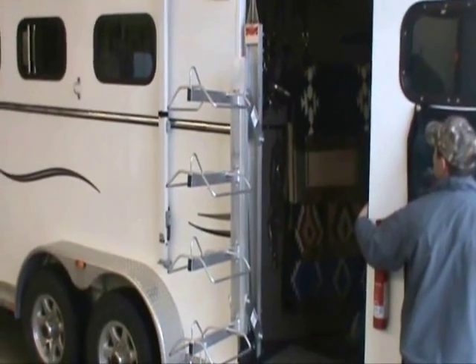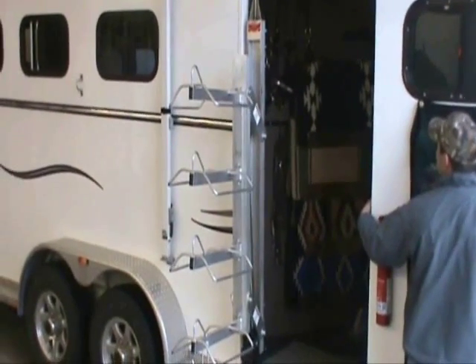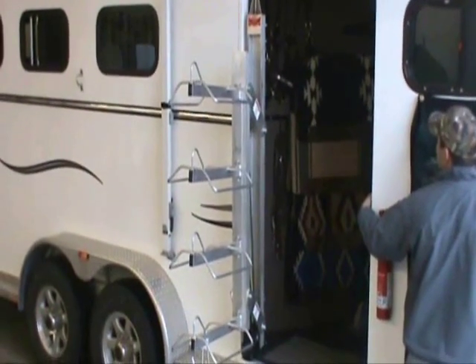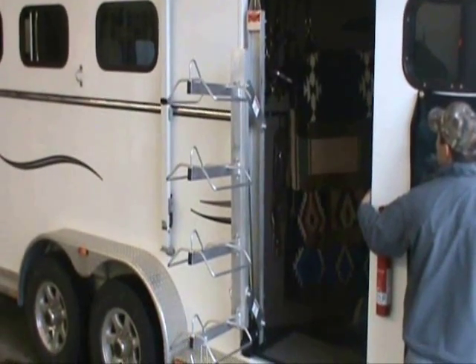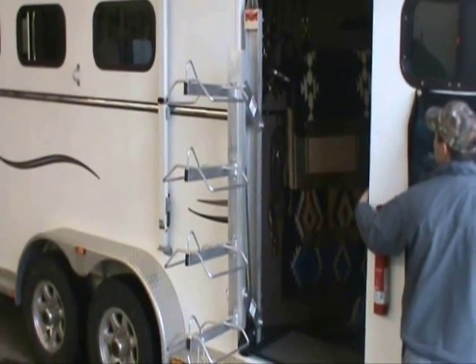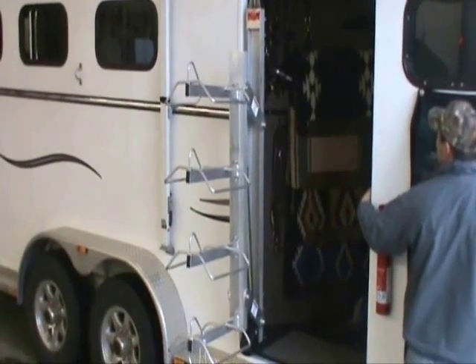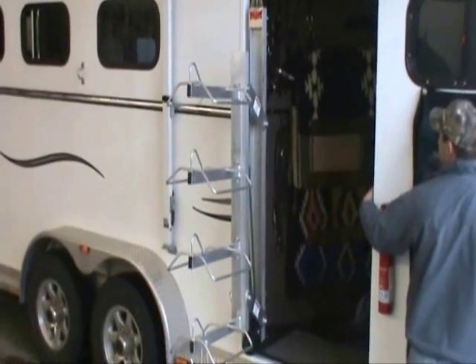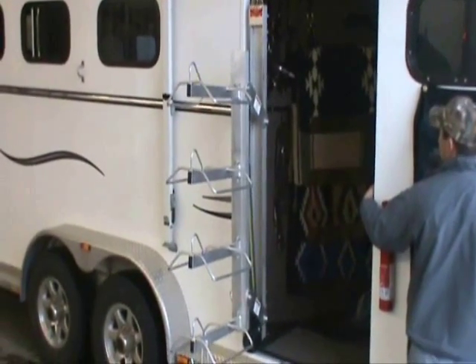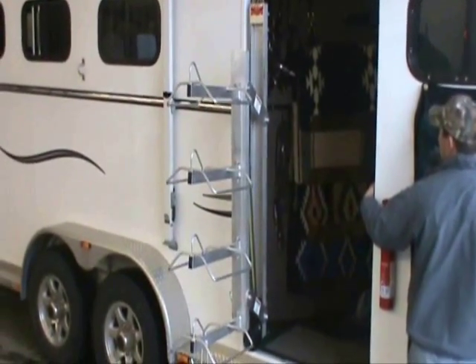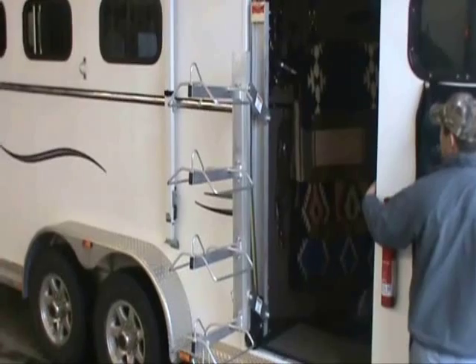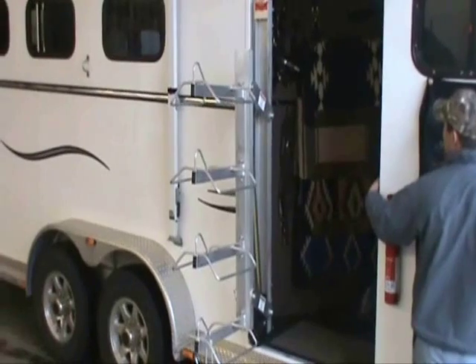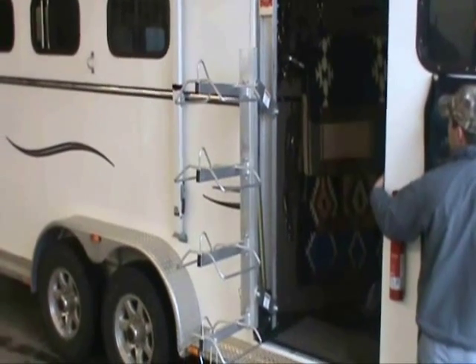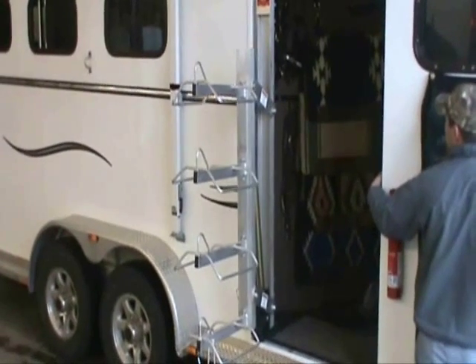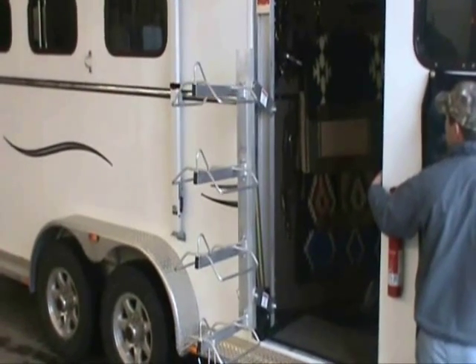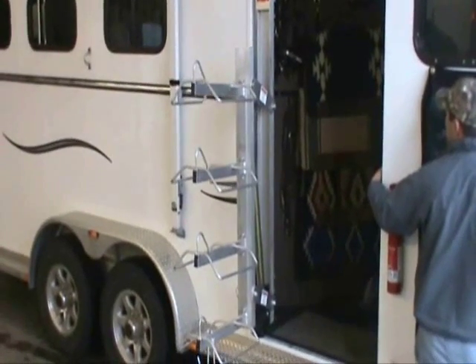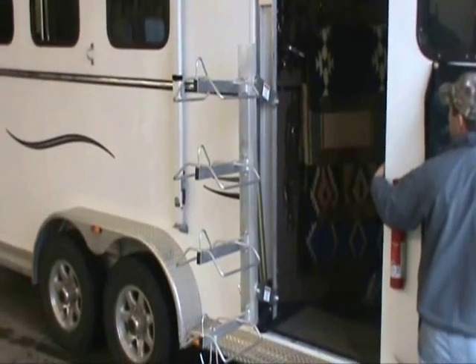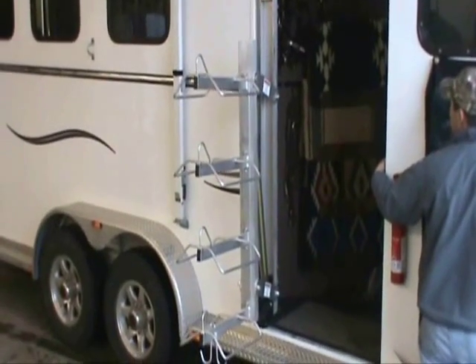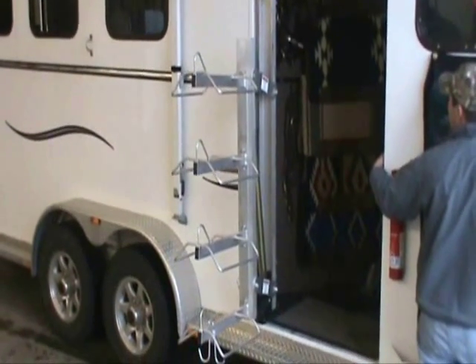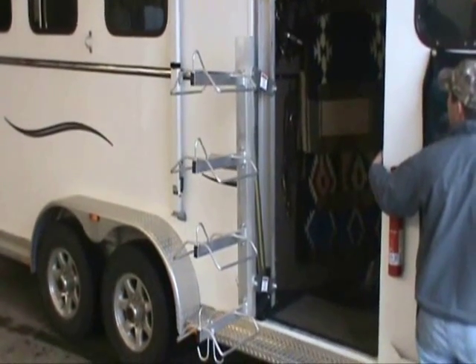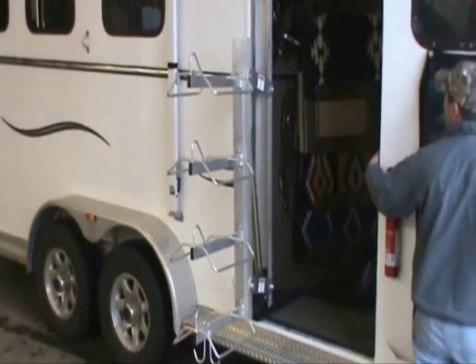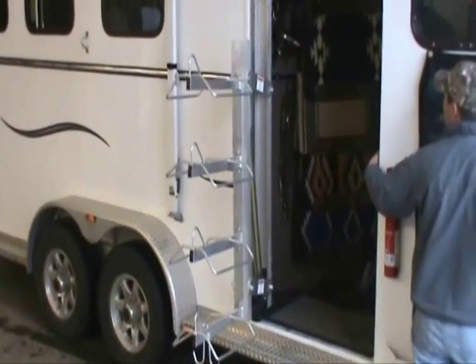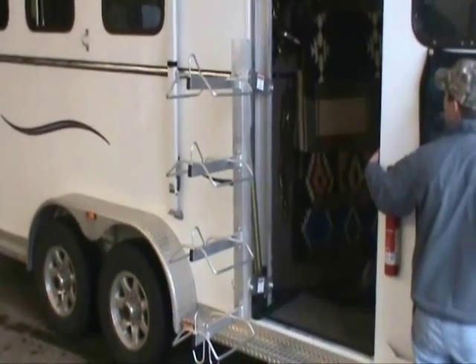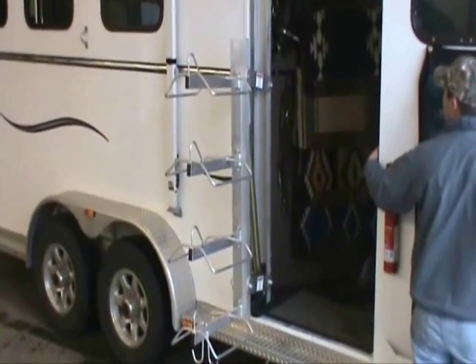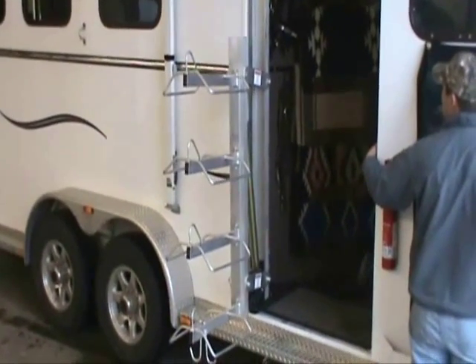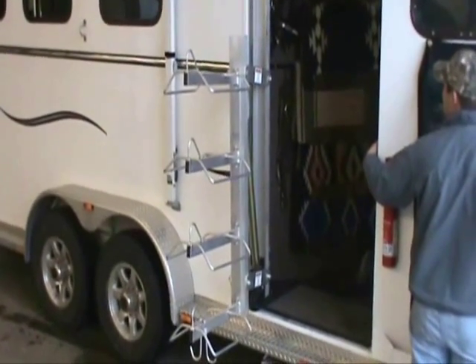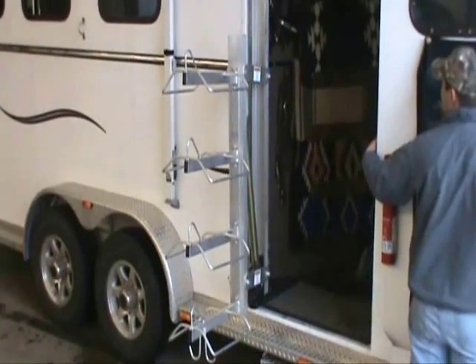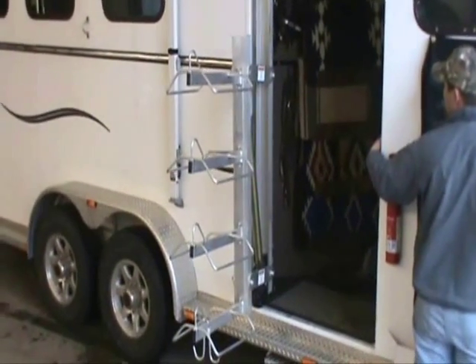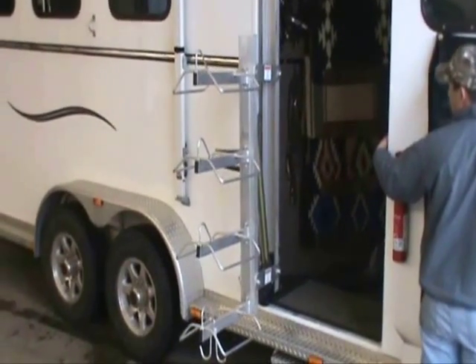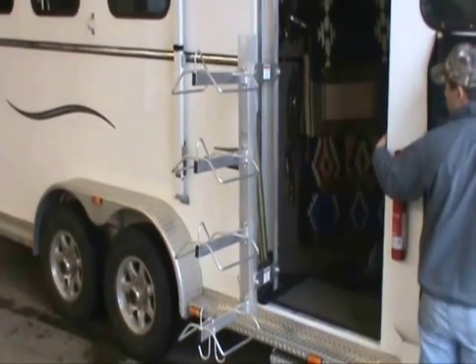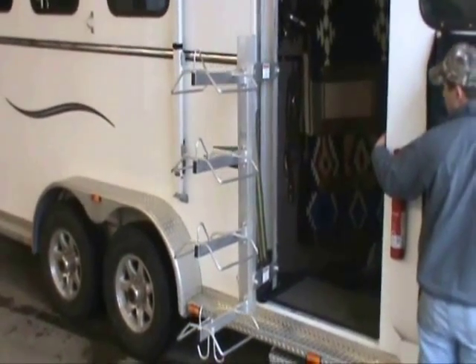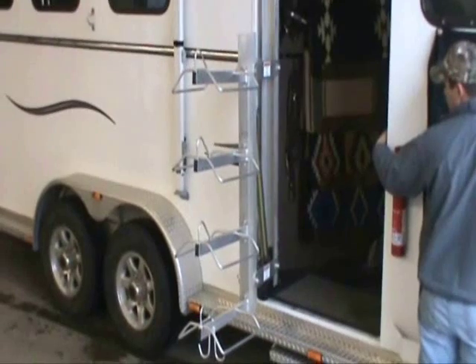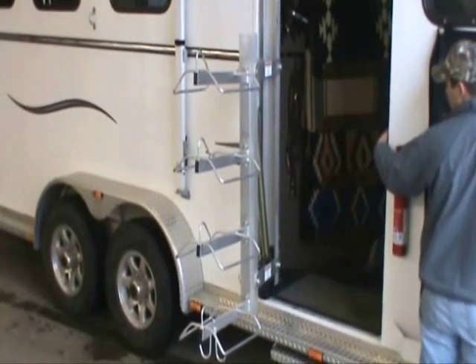The Saddle Jack can be installed in a mid or side tack, and in the stowed or extended position, the doorway remains clear.